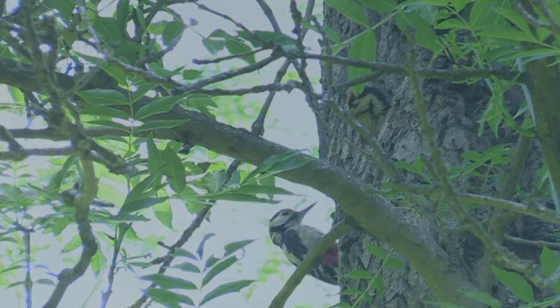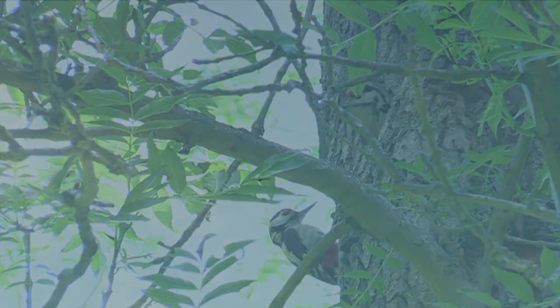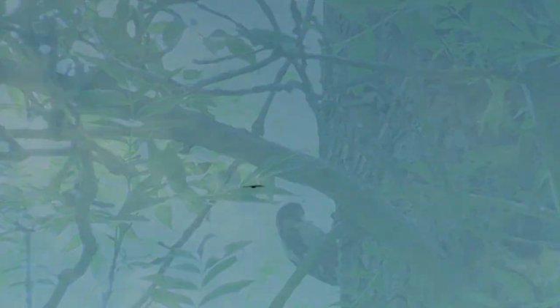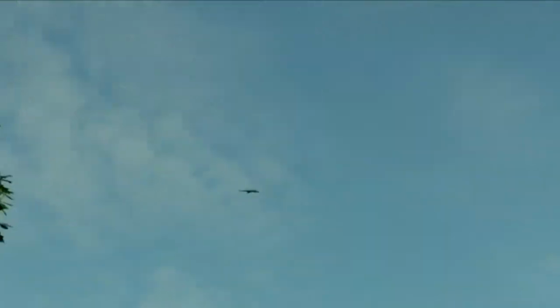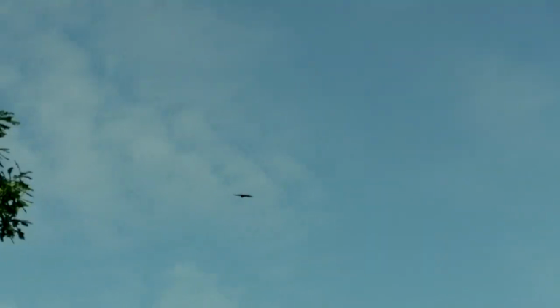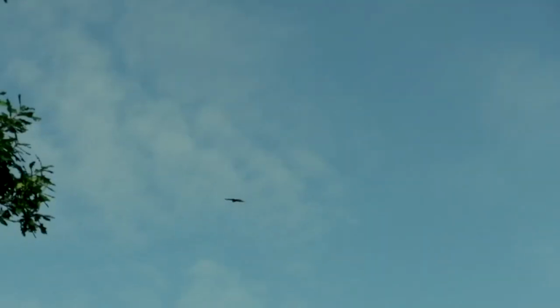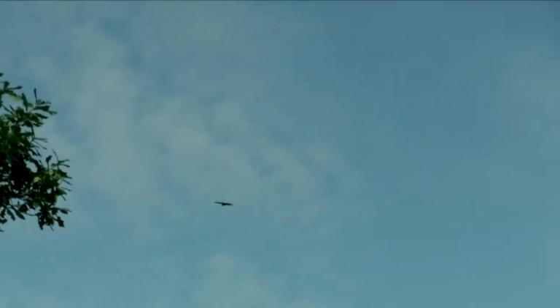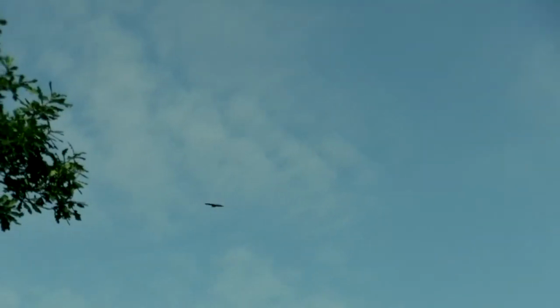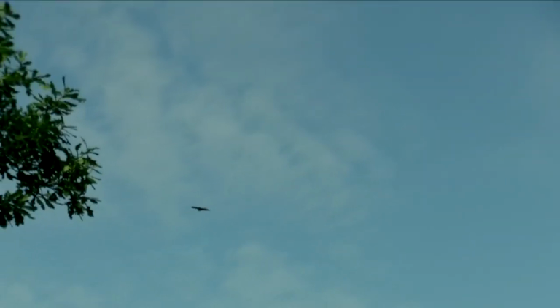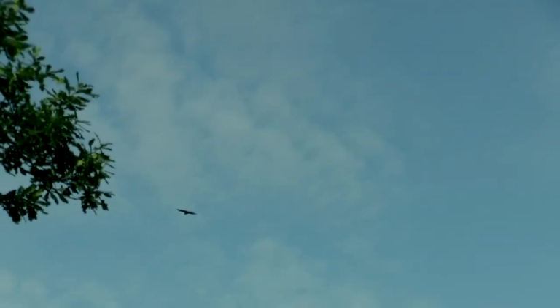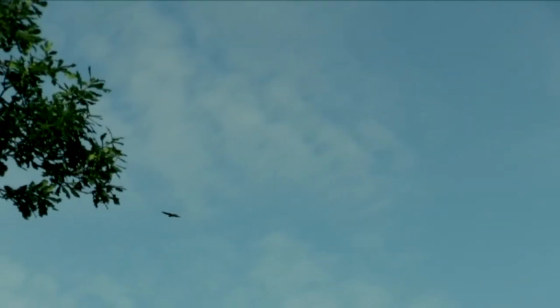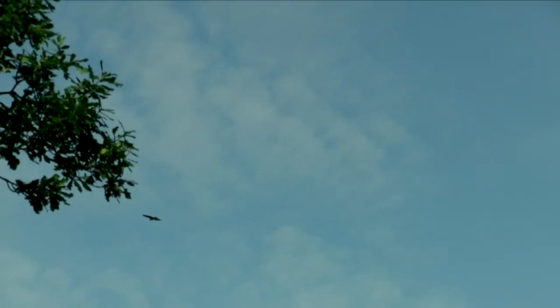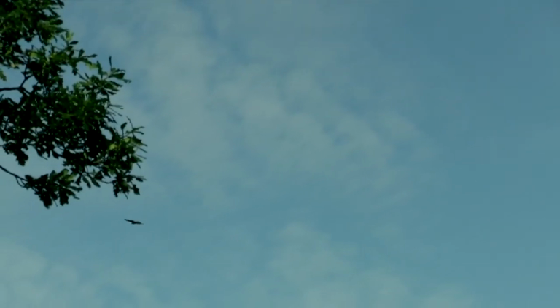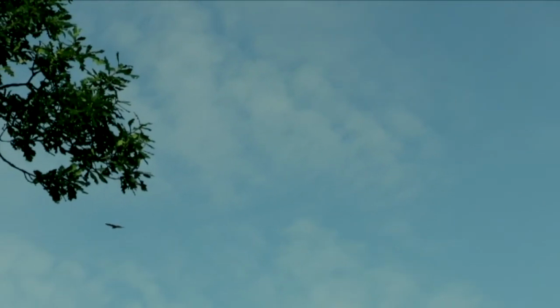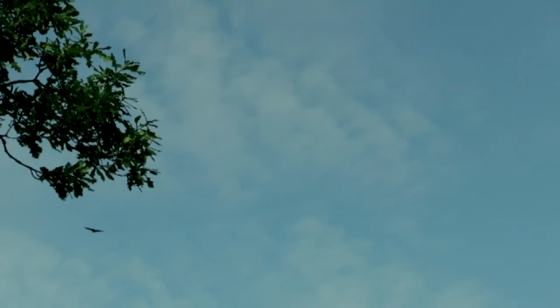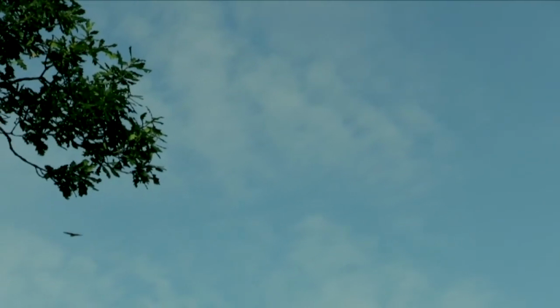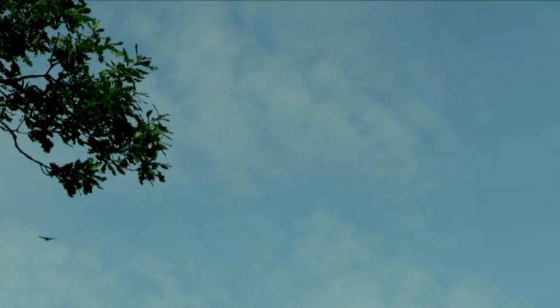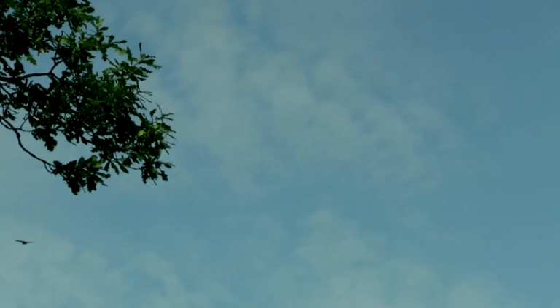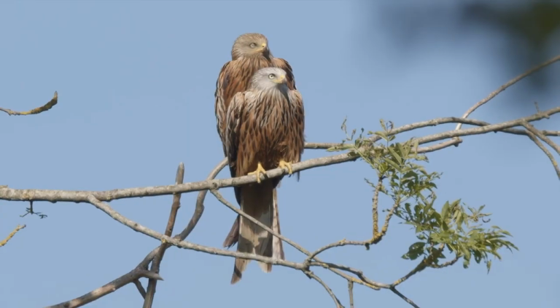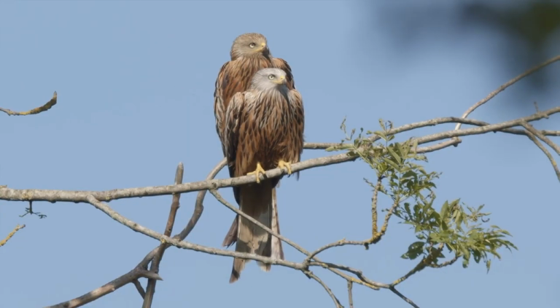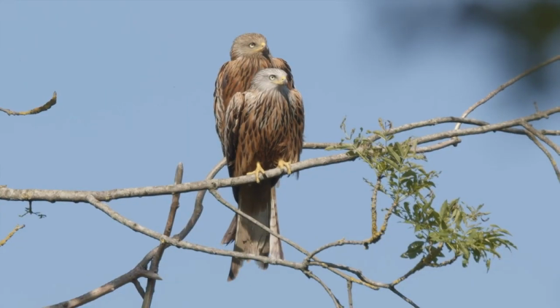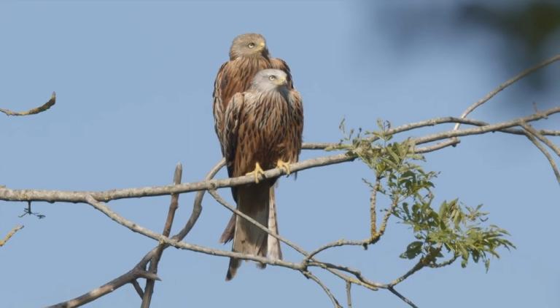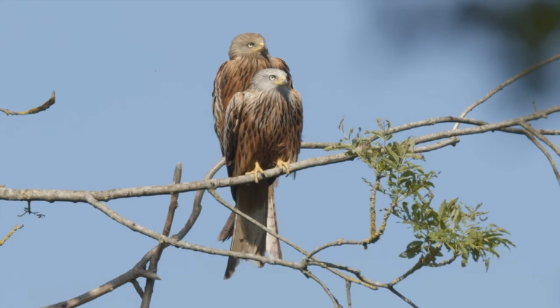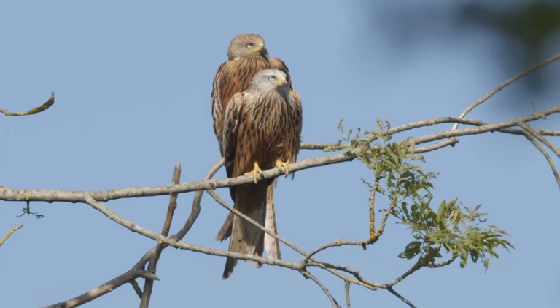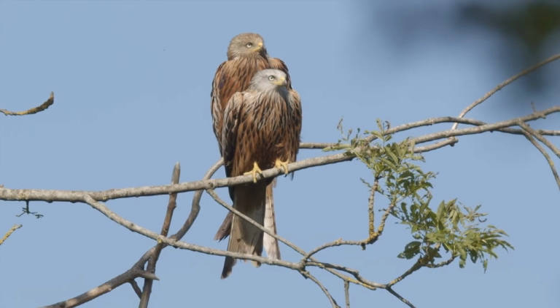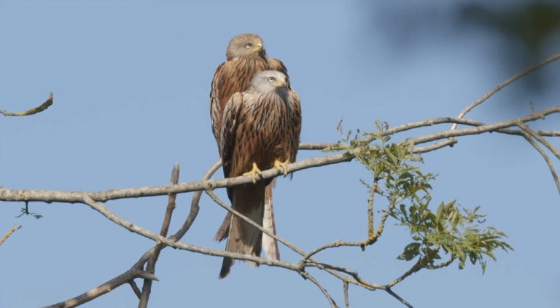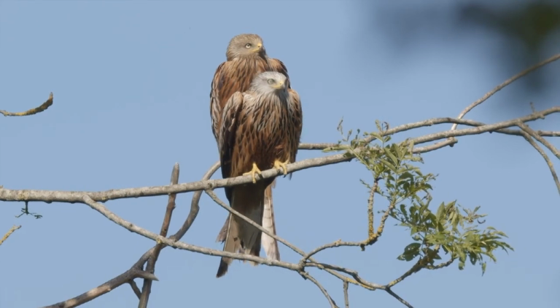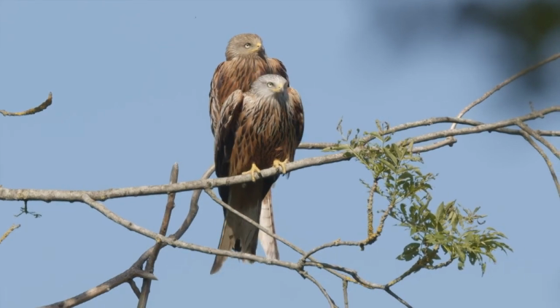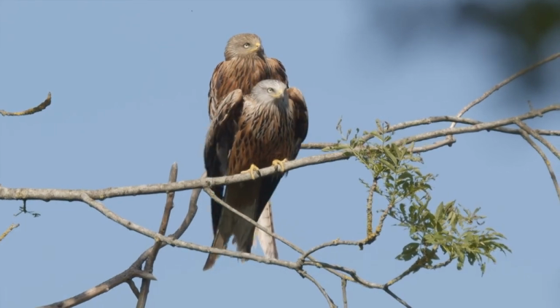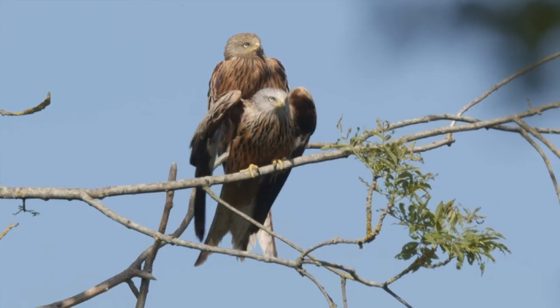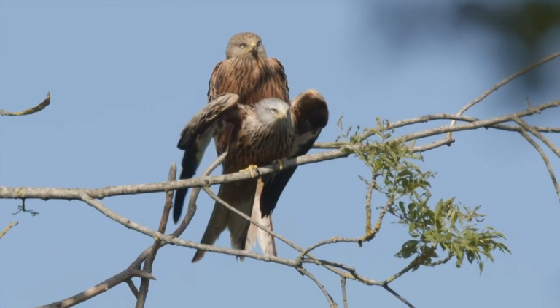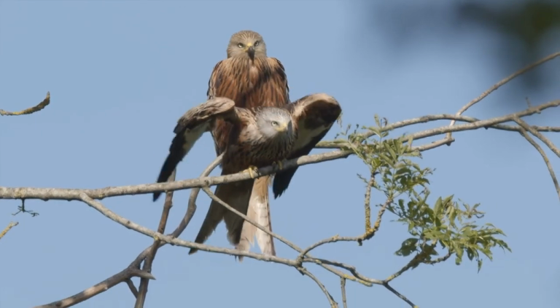I love birds of prey, and they seem to be doing really well around here. We see buzzards and red kites nearly every time we go for a walk.